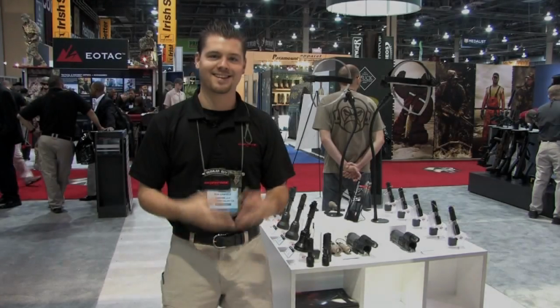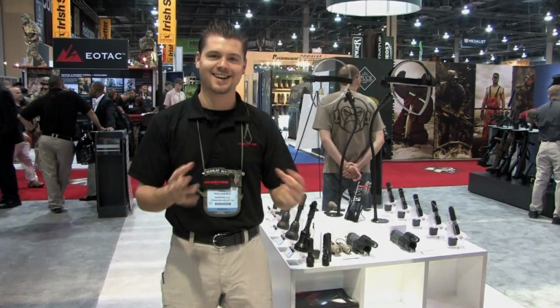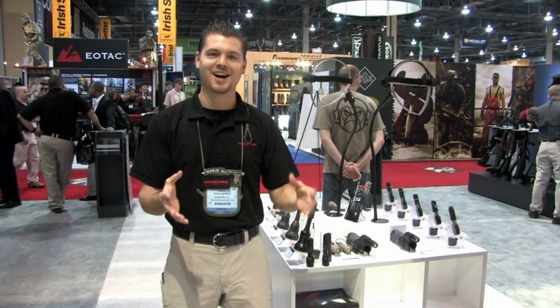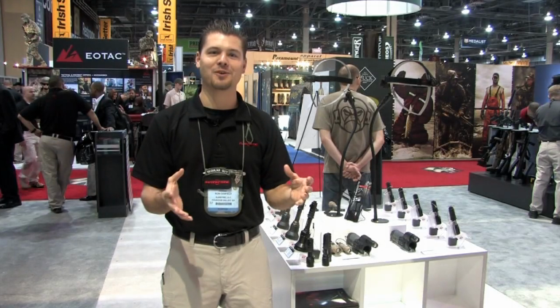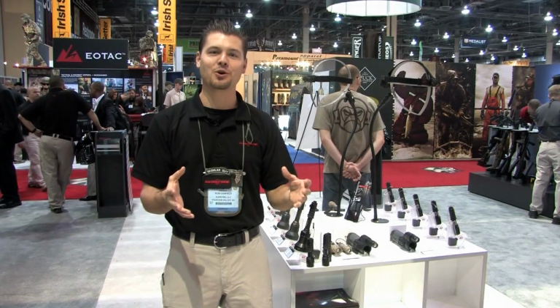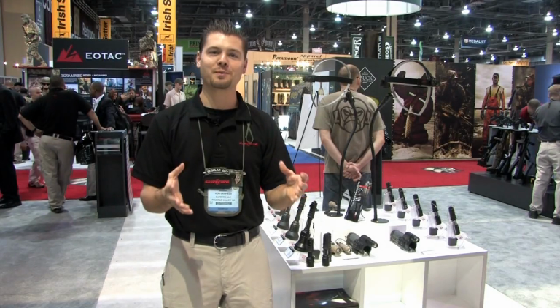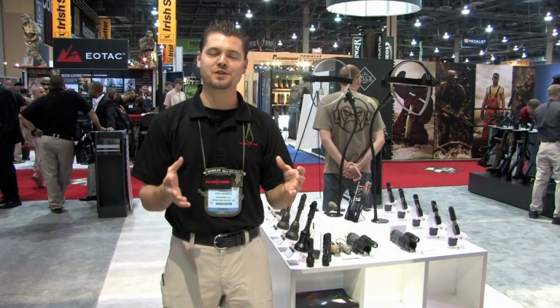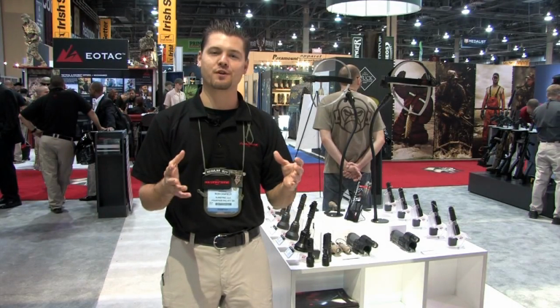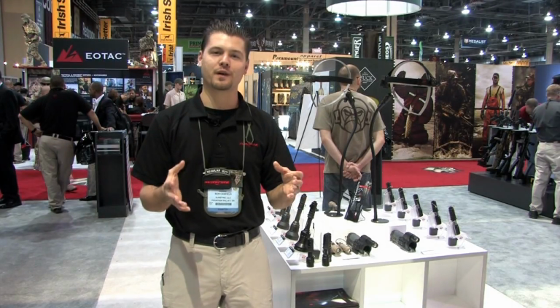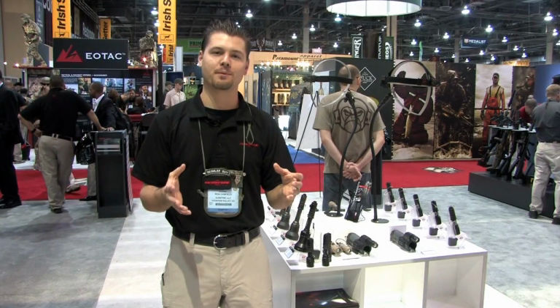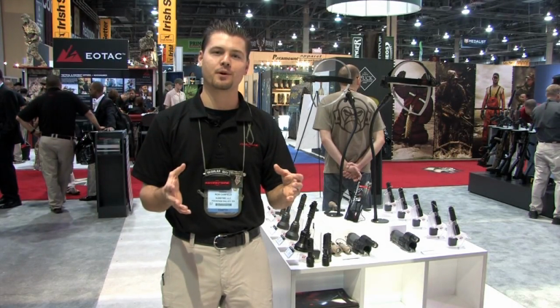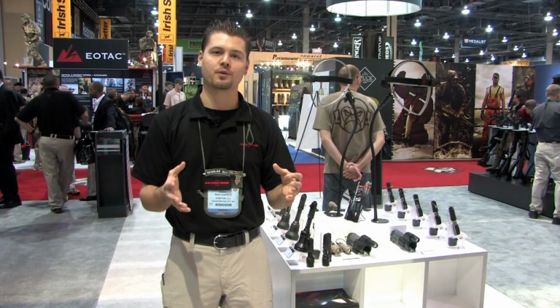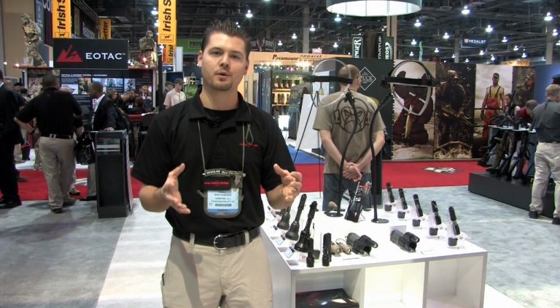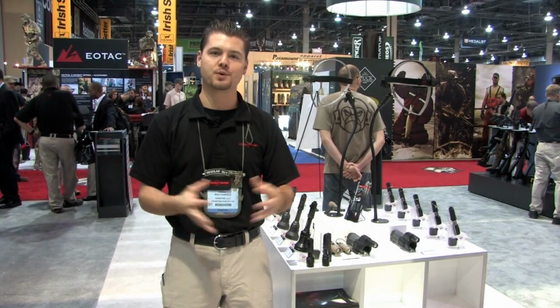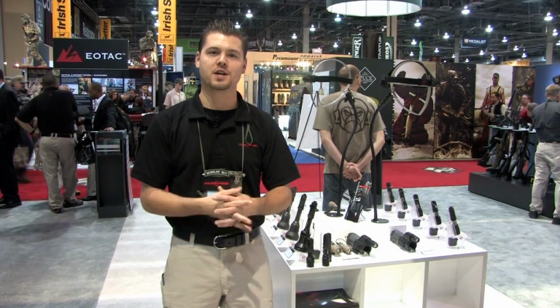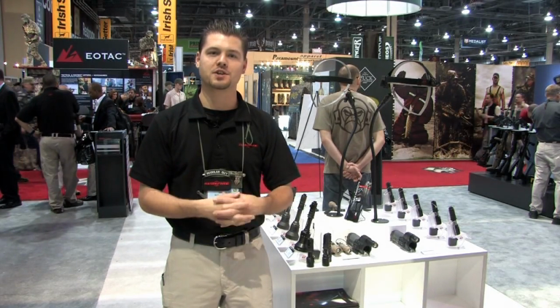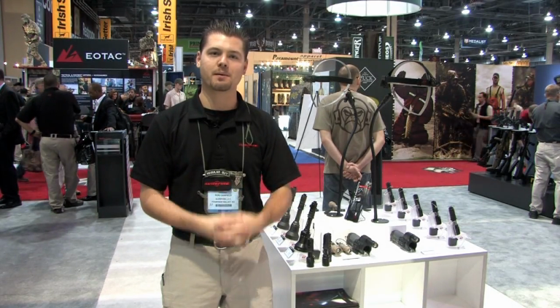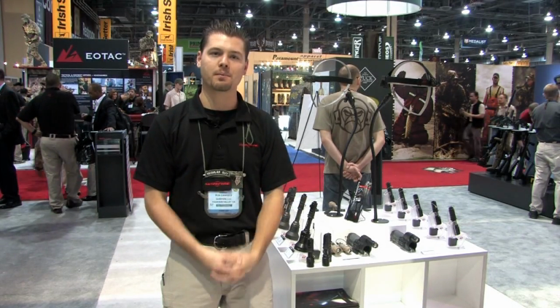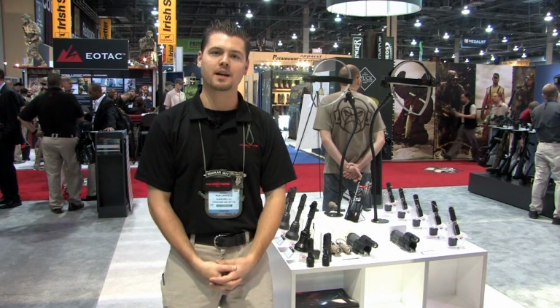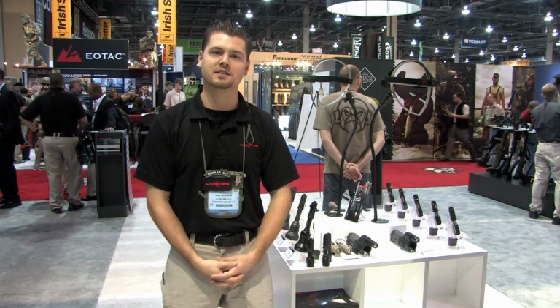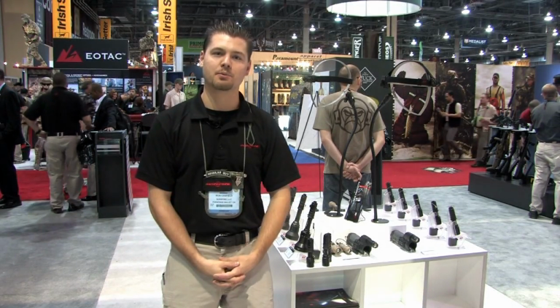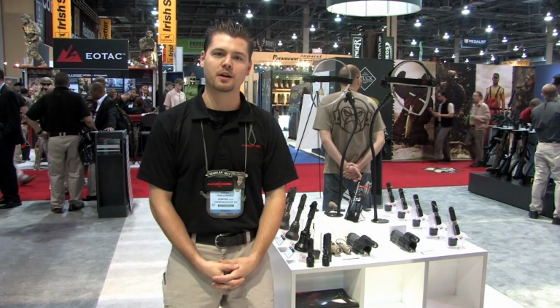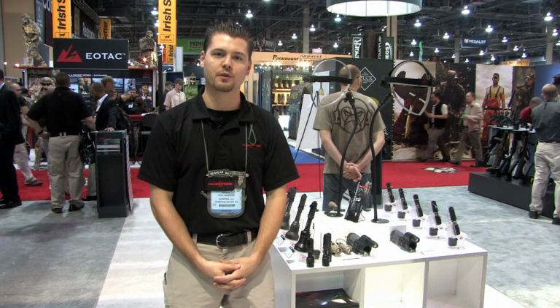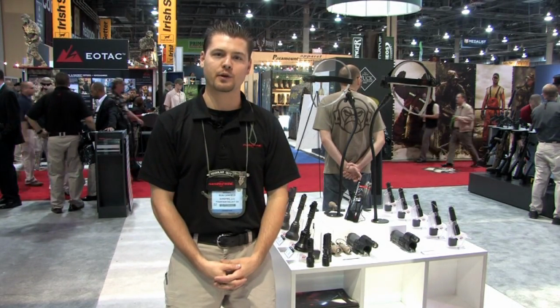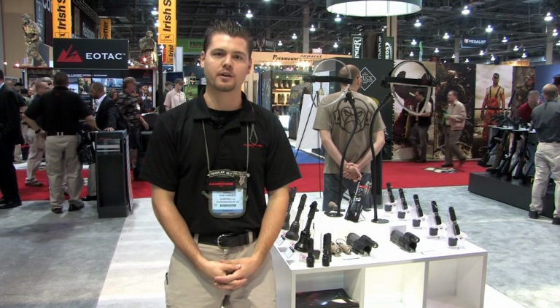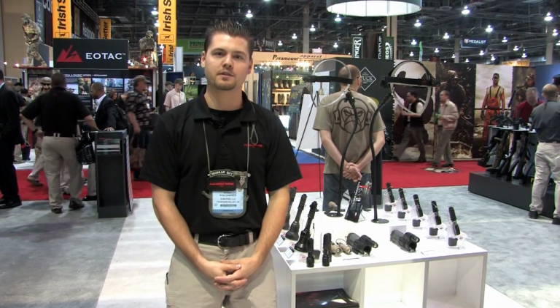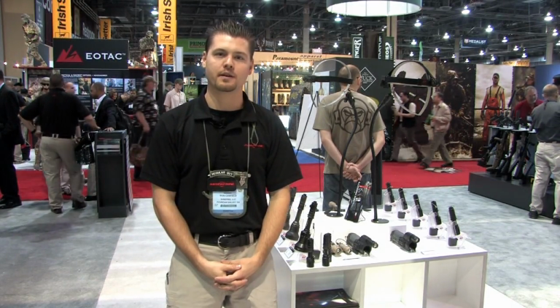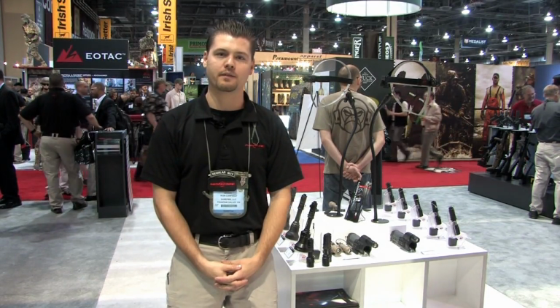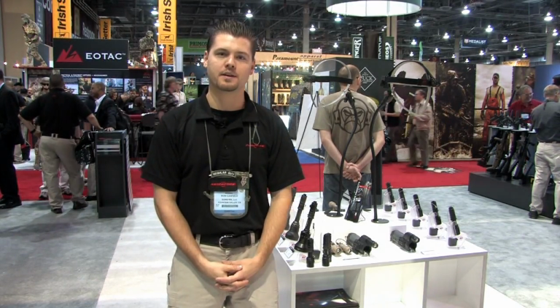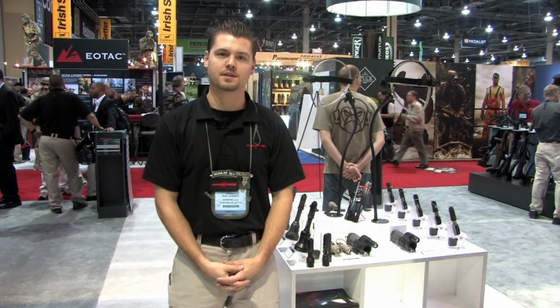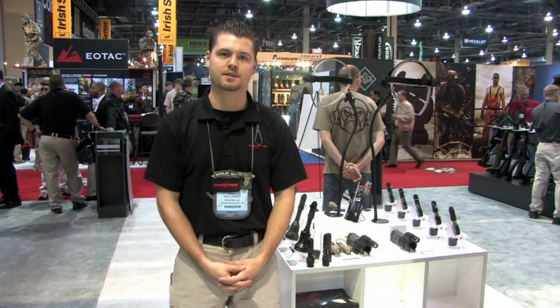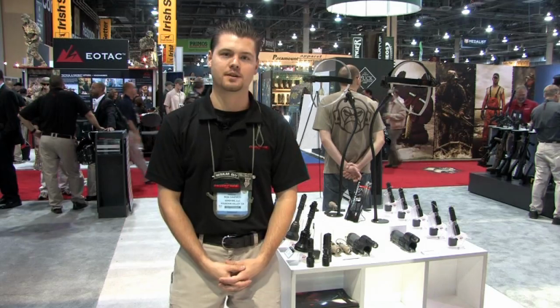Hi, welcome to the Surefire booth. We appreciate you coming by to celebrate our 30 years of innovation this year.